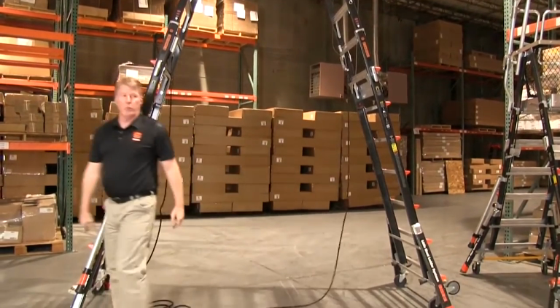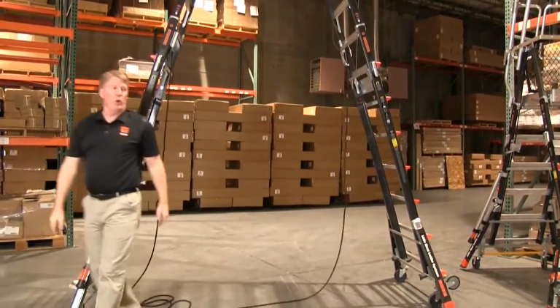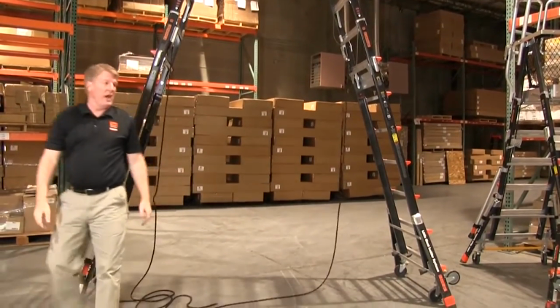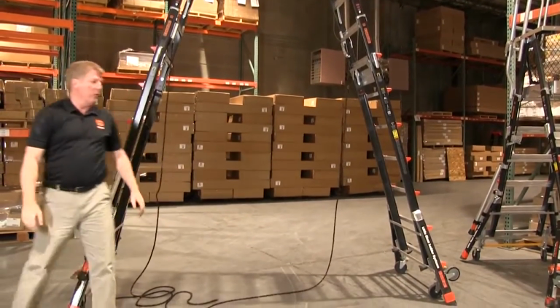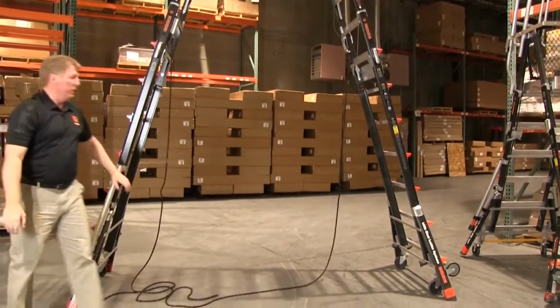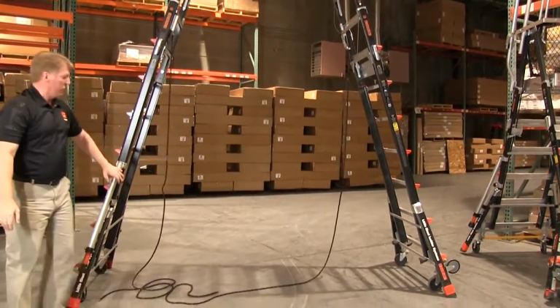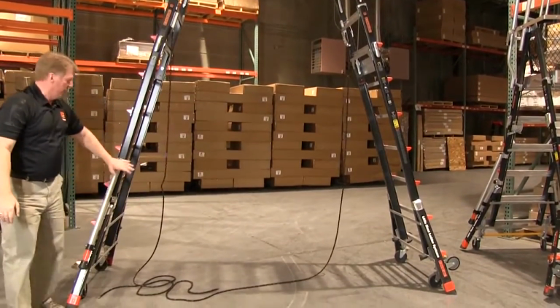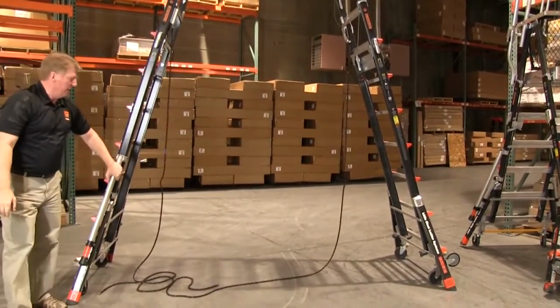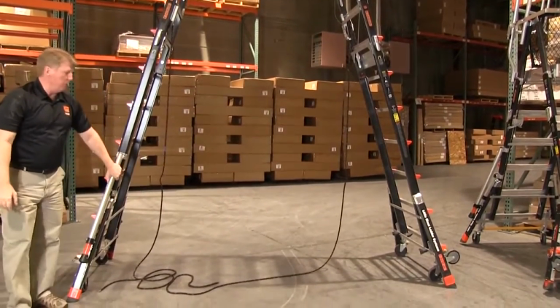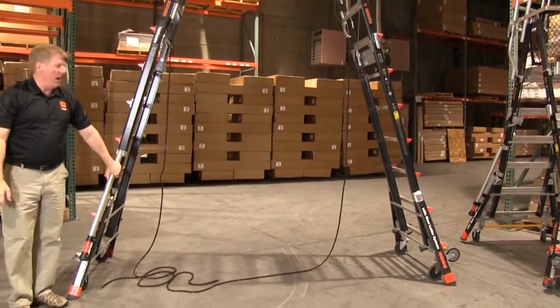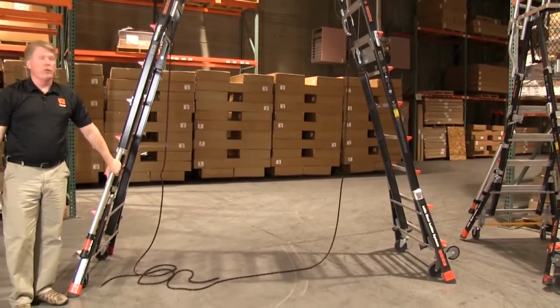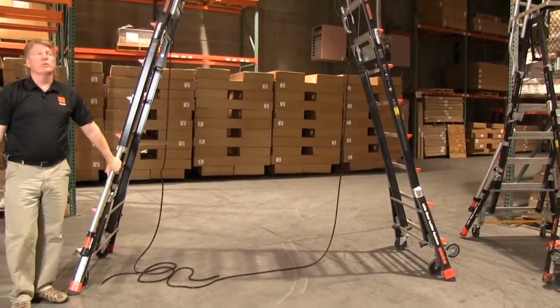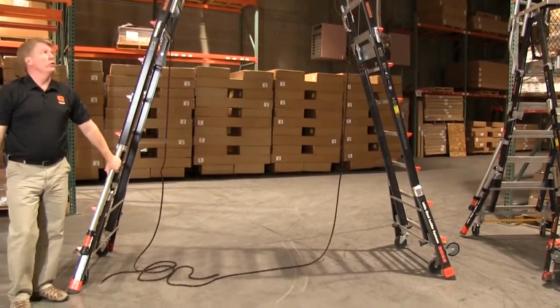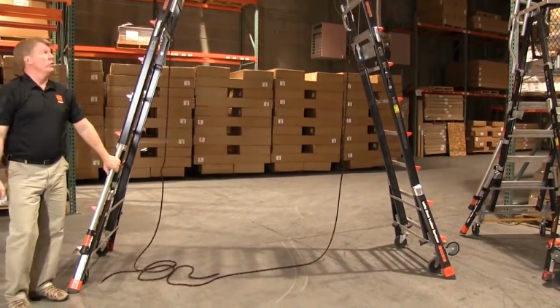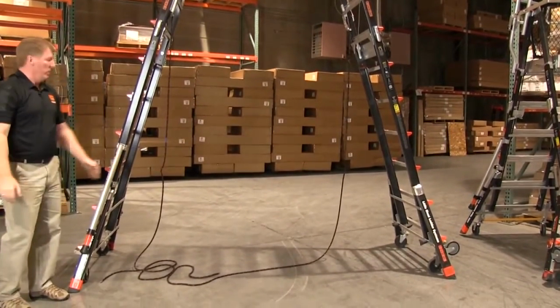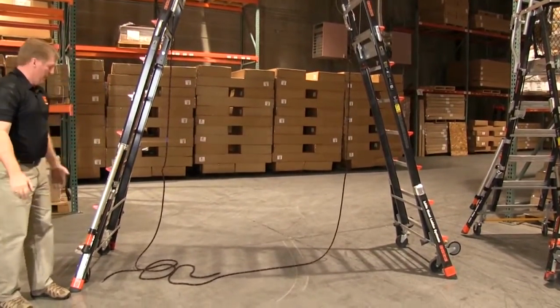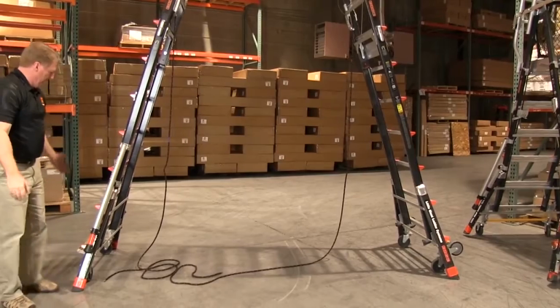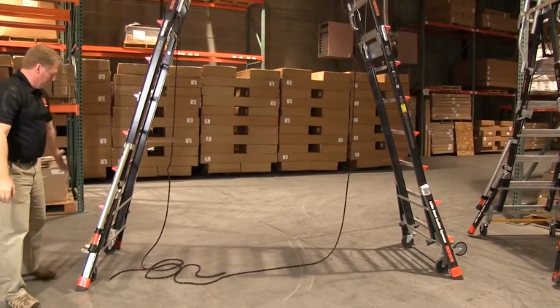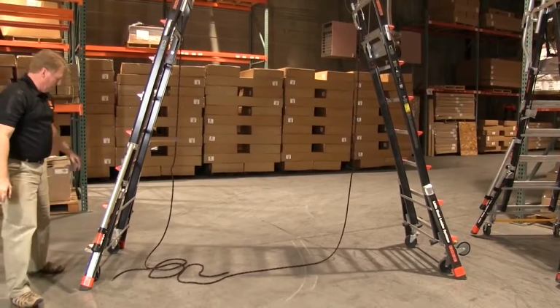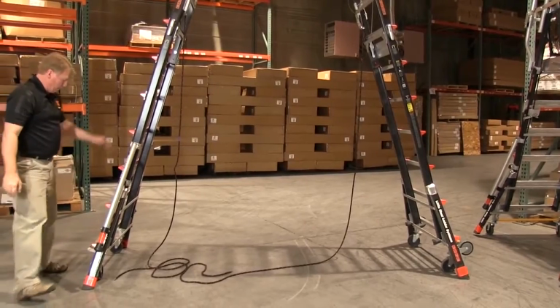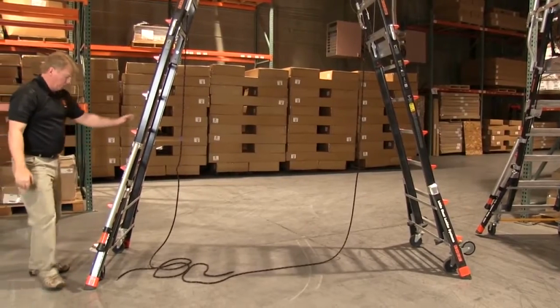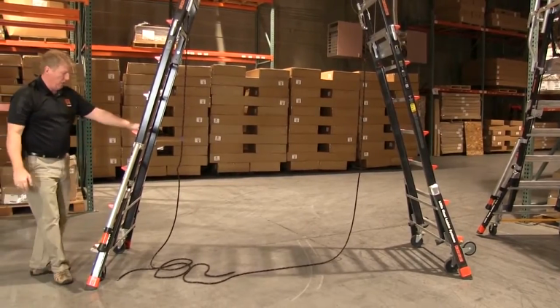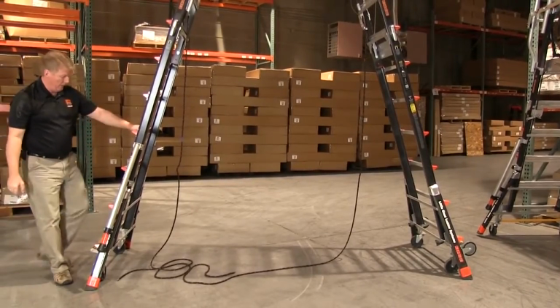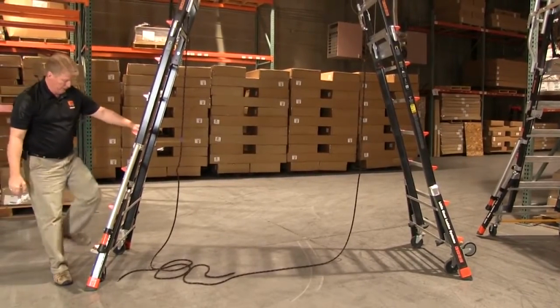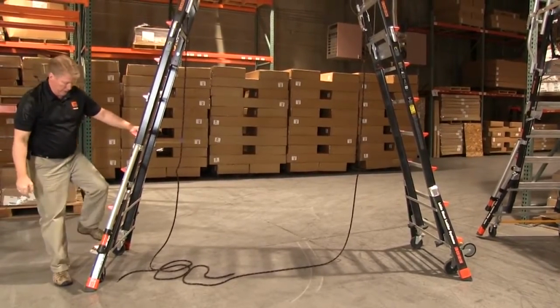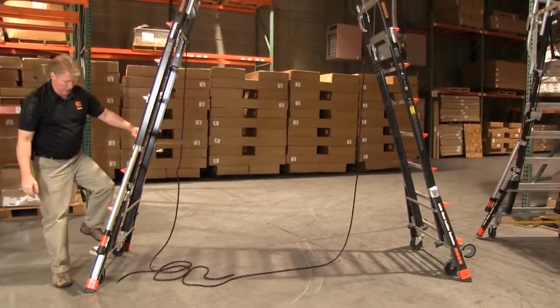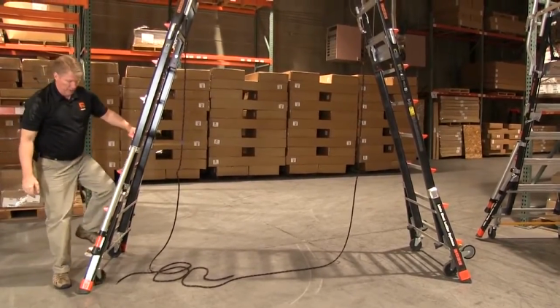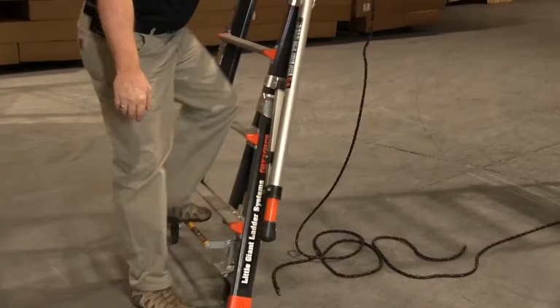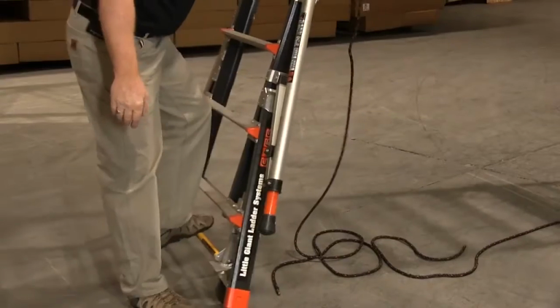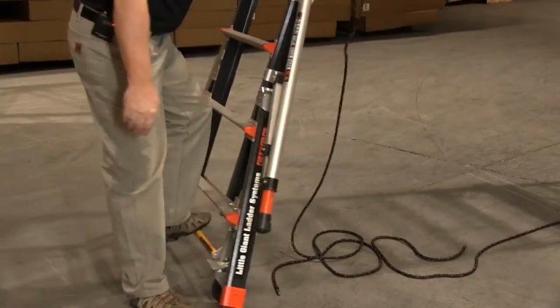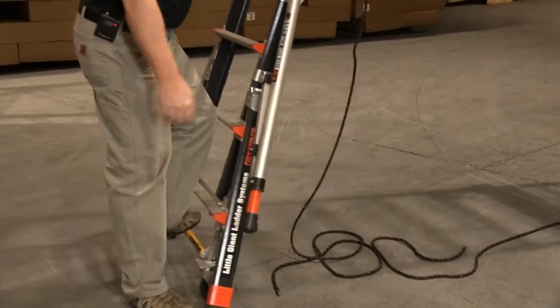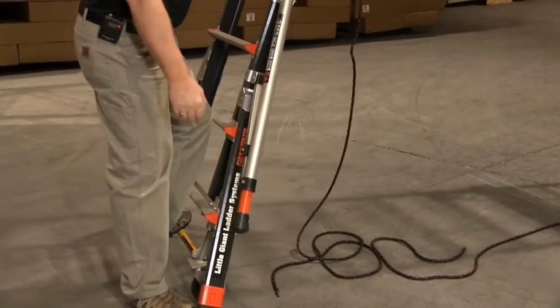You can deploy the outriggers if you have the room to do so, and the product moves around on these wheels.